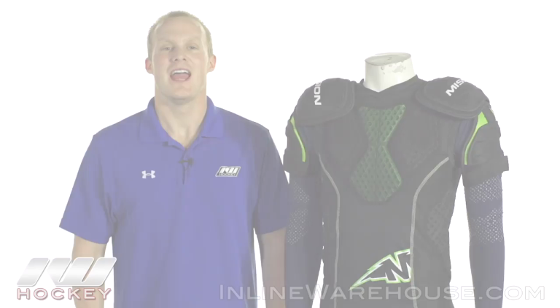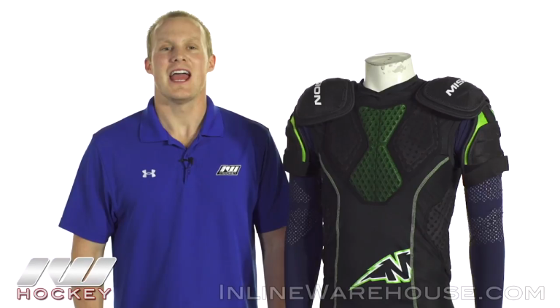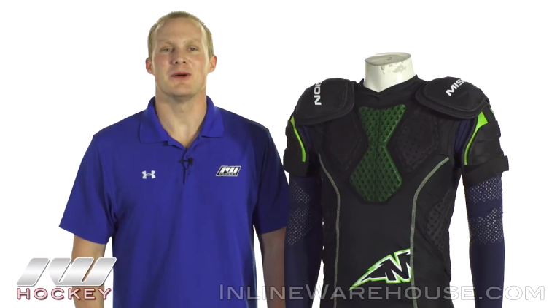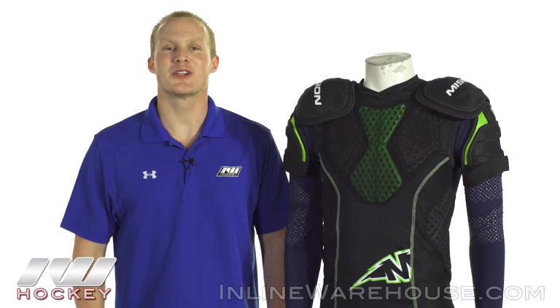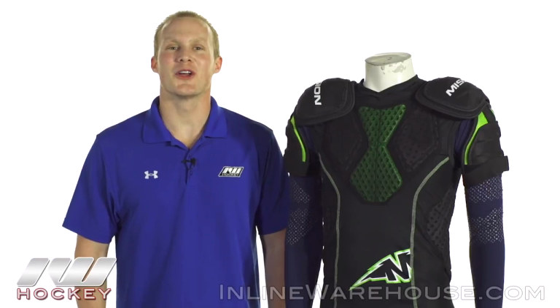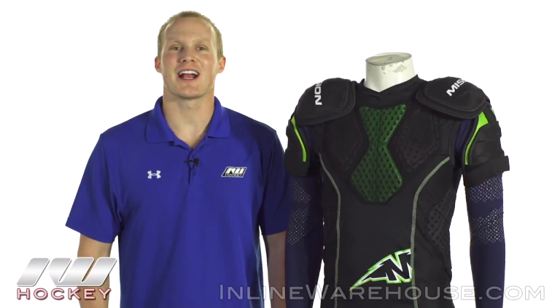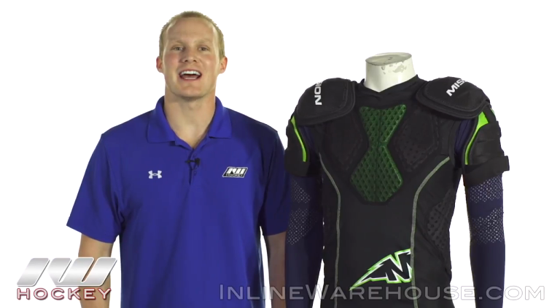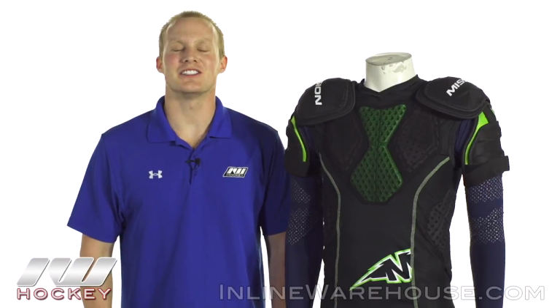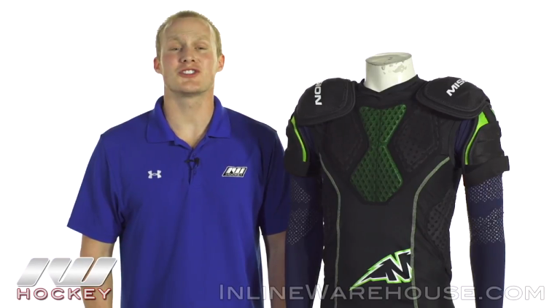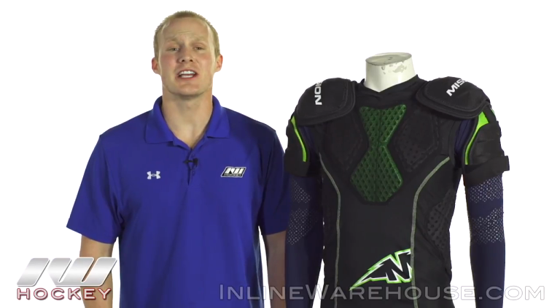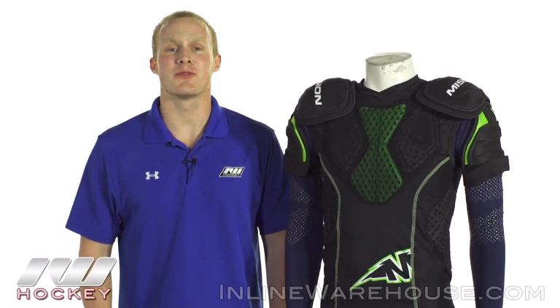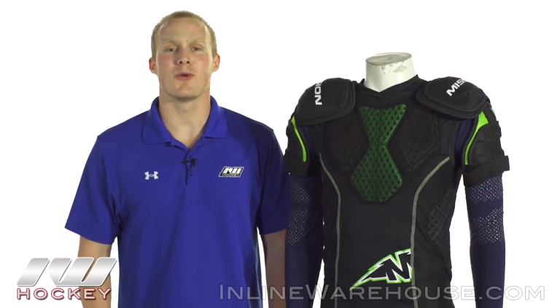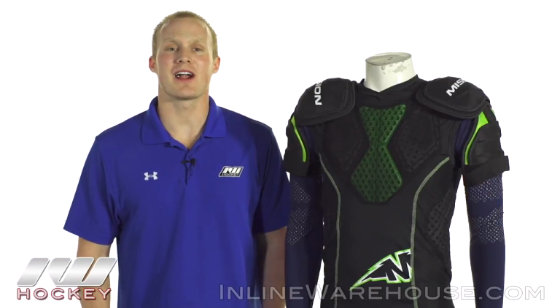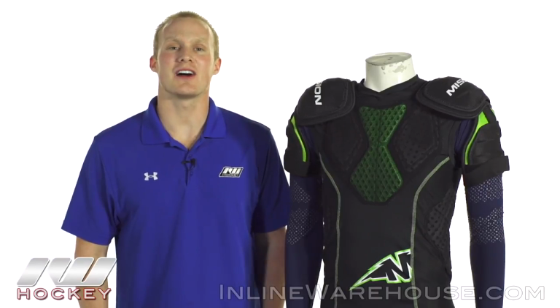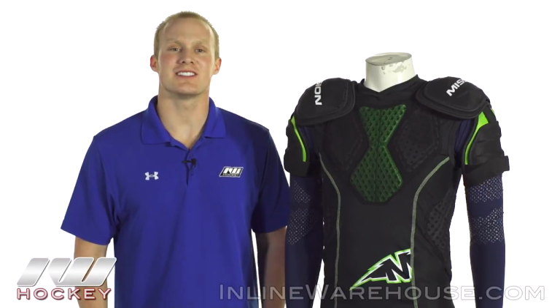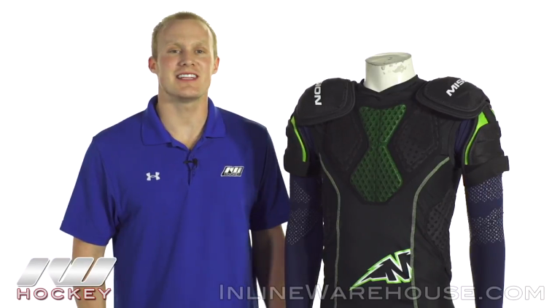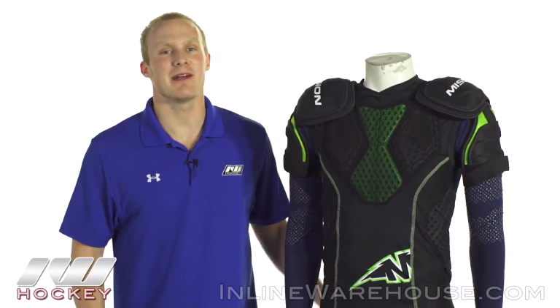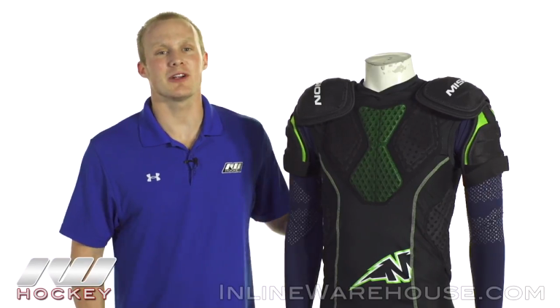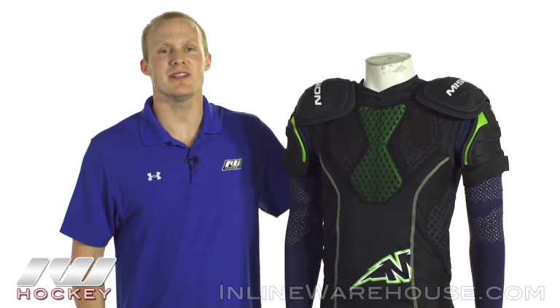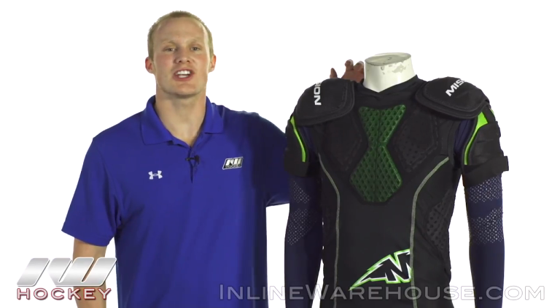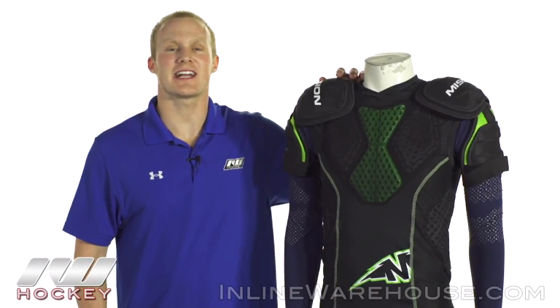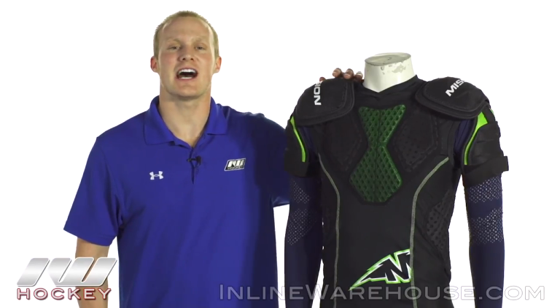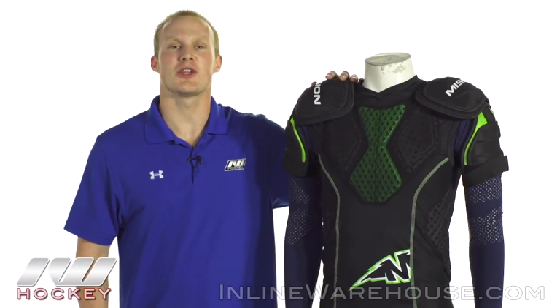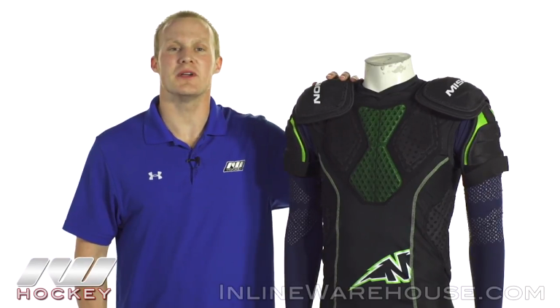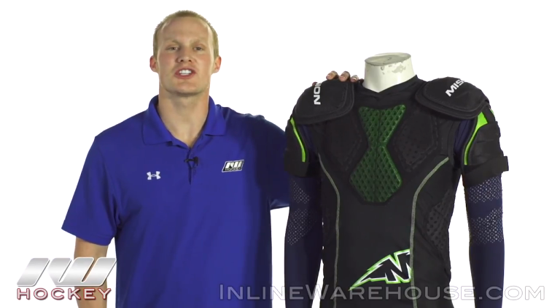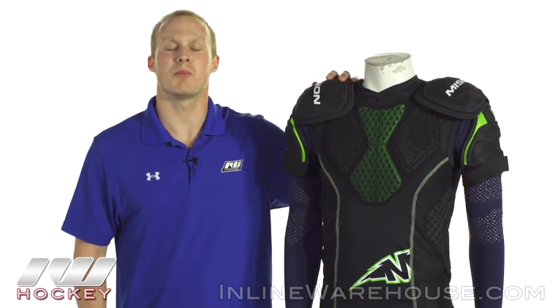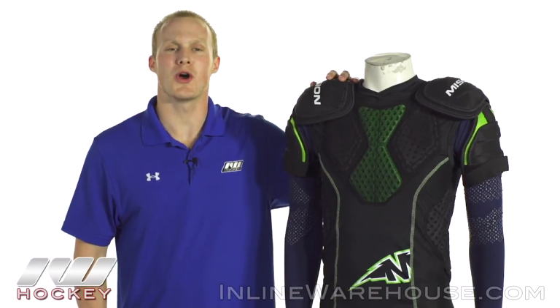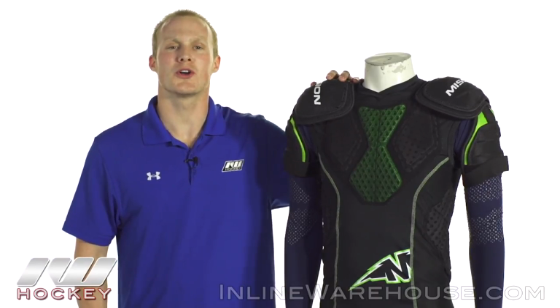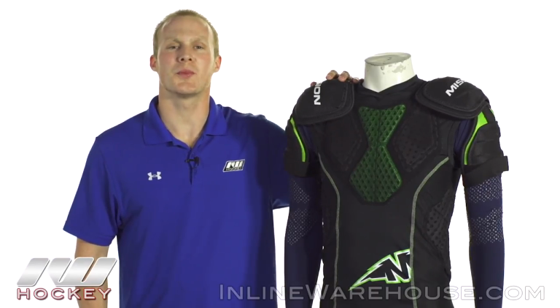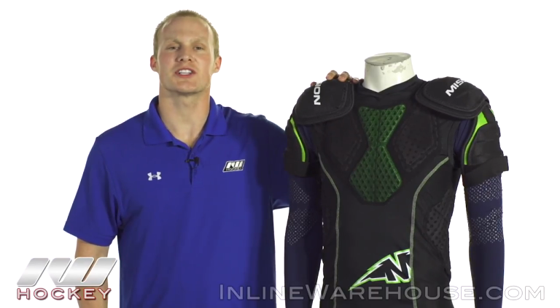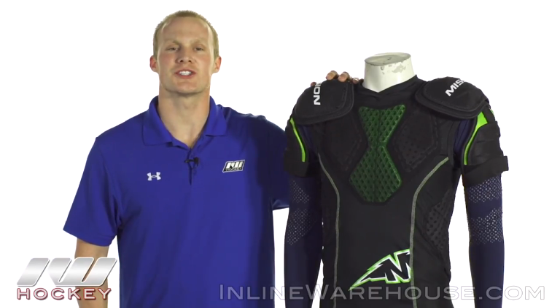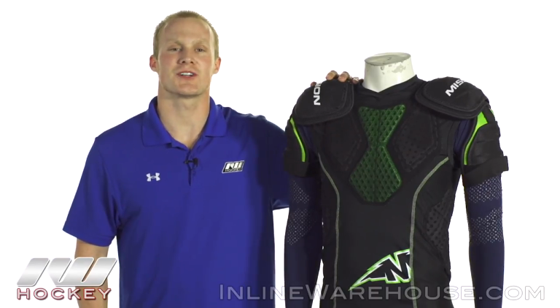Hey, what's going on guys, this is Chase from The Warehouse and today we're going to be checking out the Mission Pro Compression shirt.